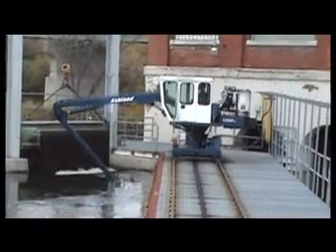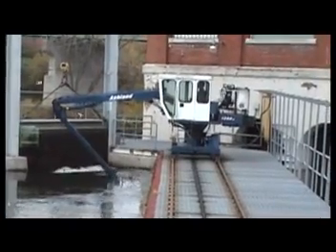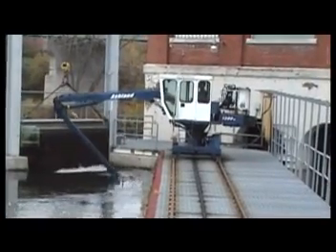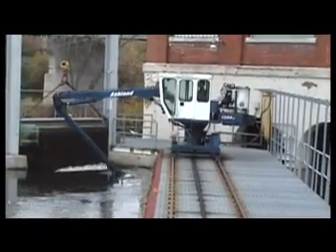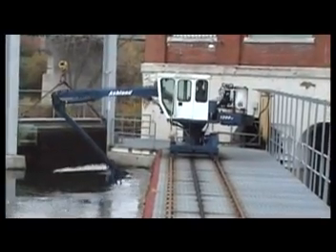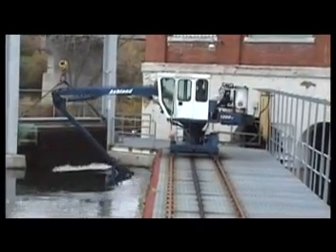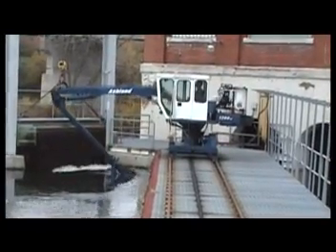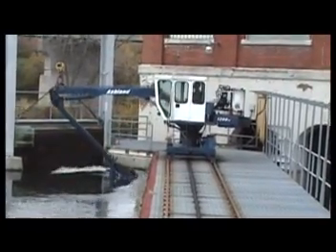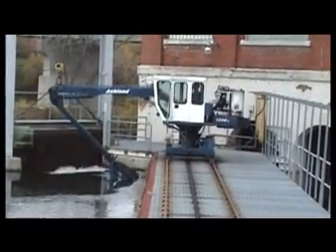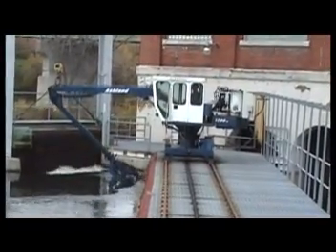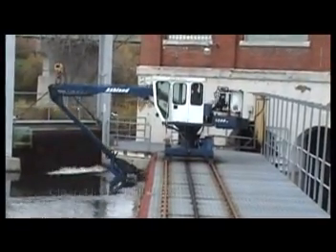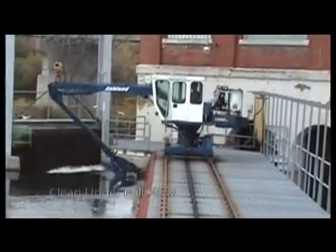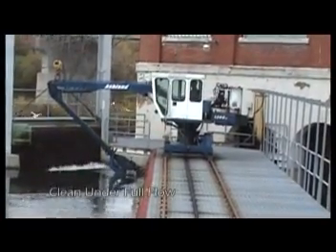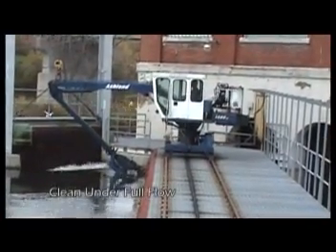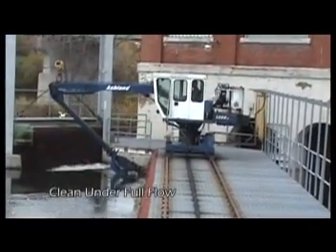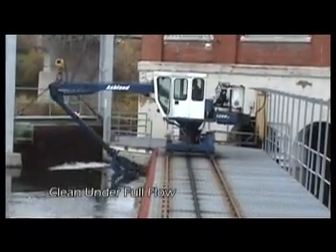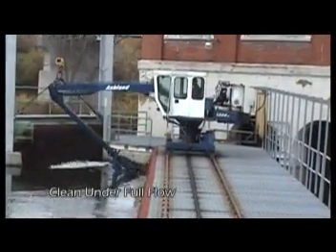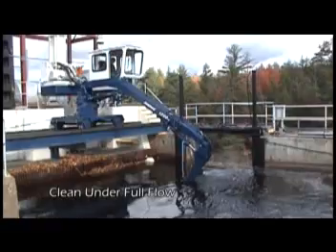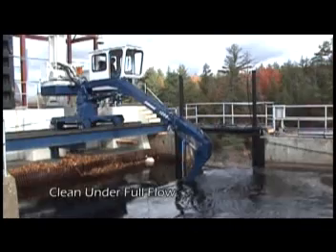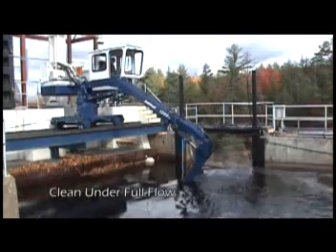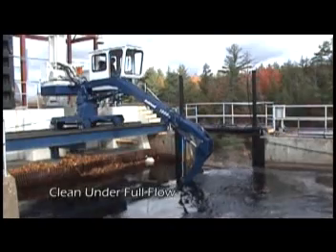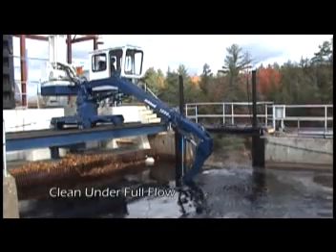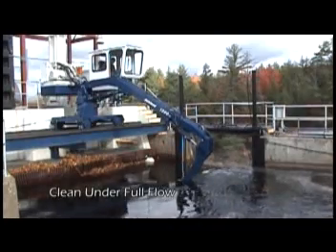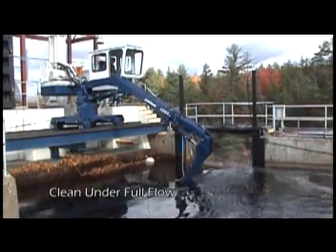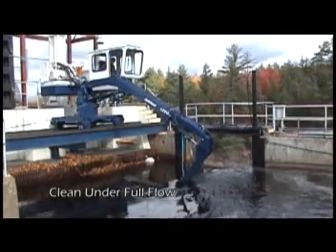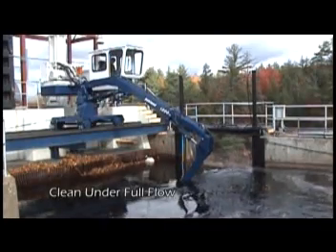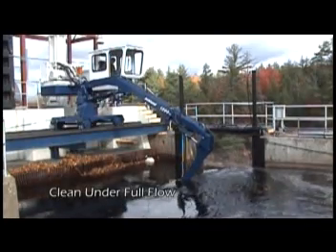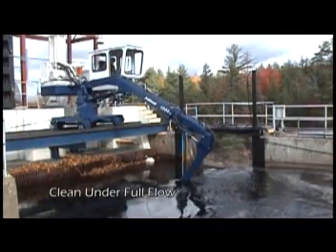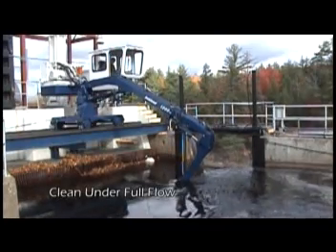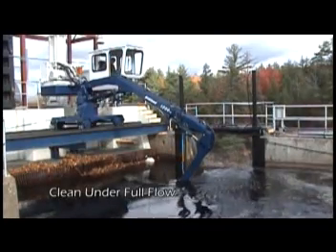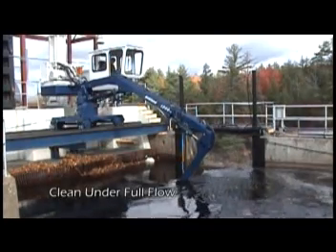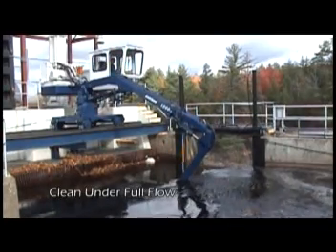First, every Ashland rake is designed to clean under full flow, which means the elimination of downtime and generation losses.